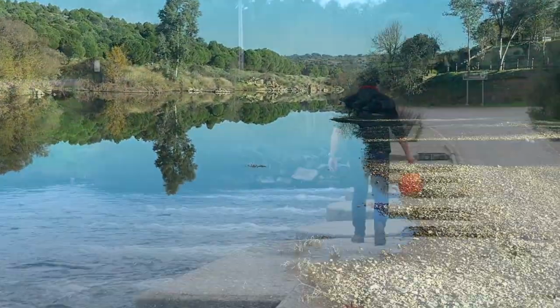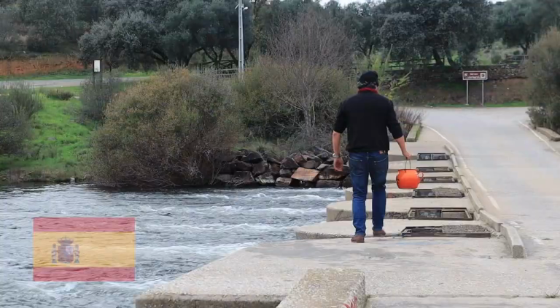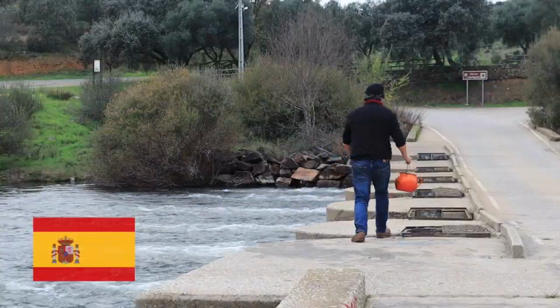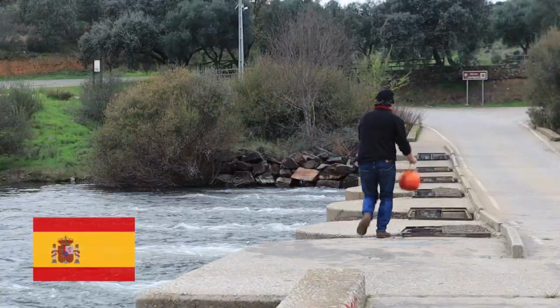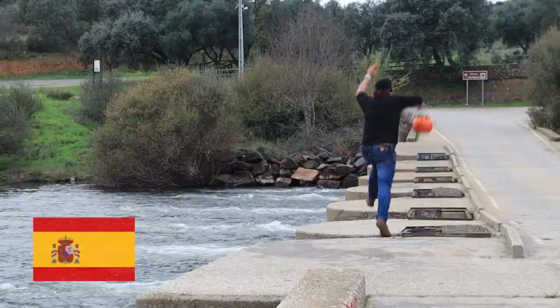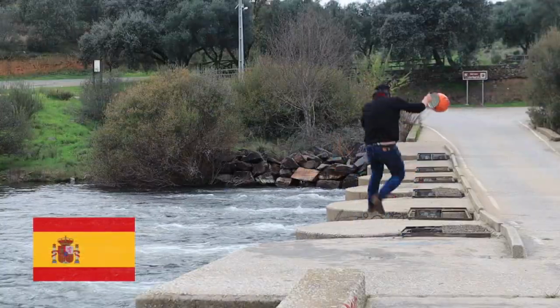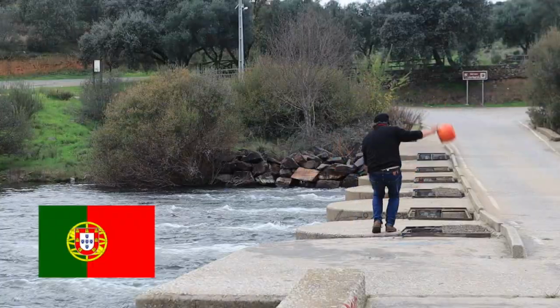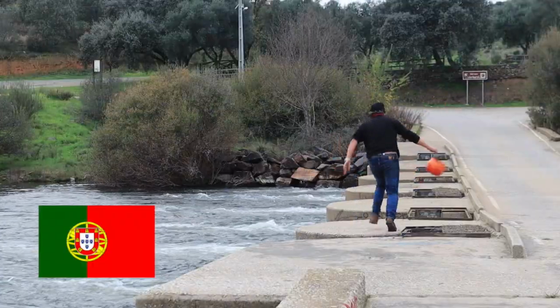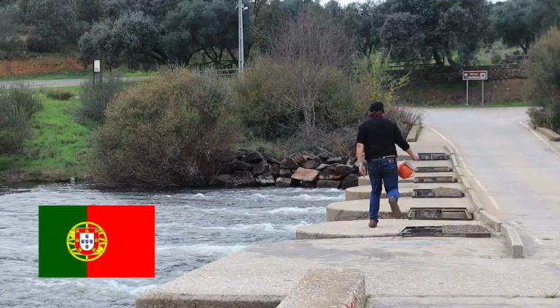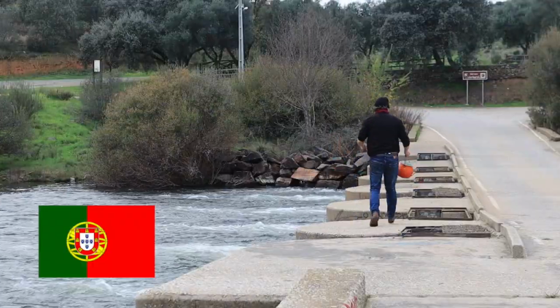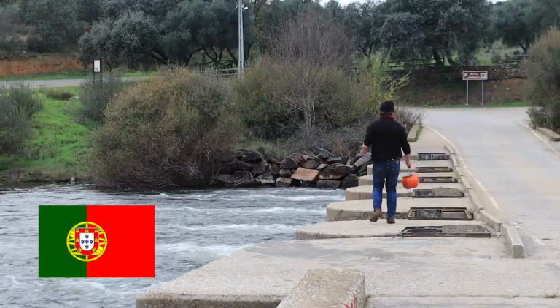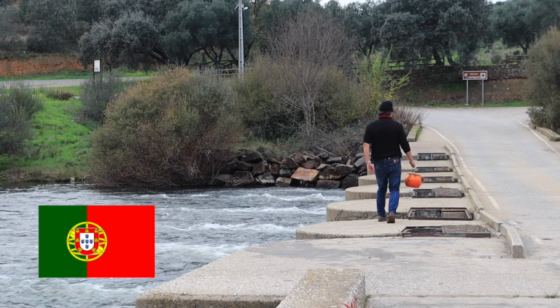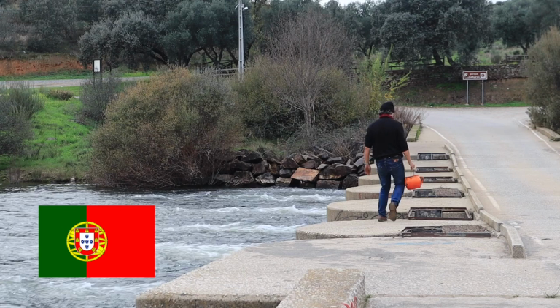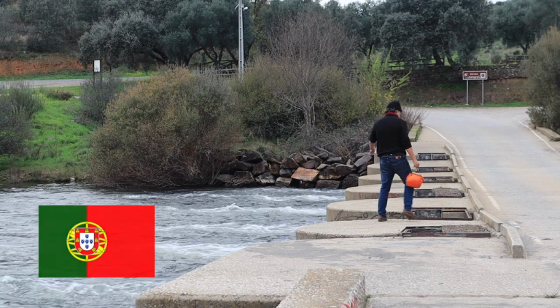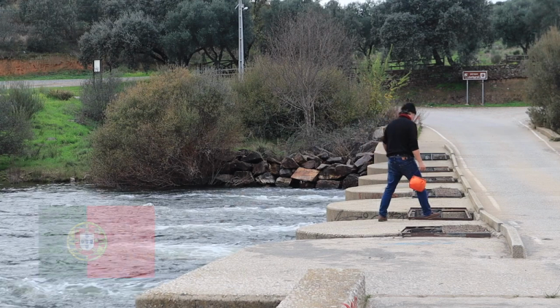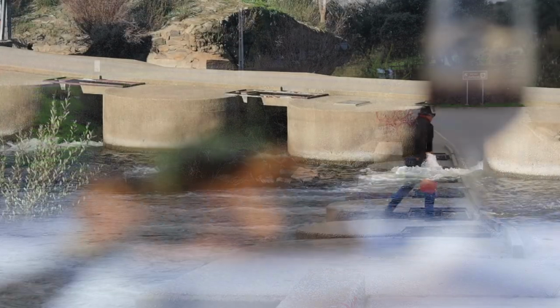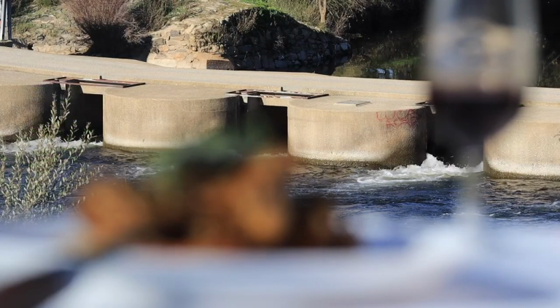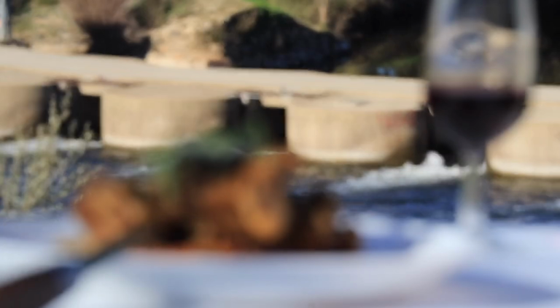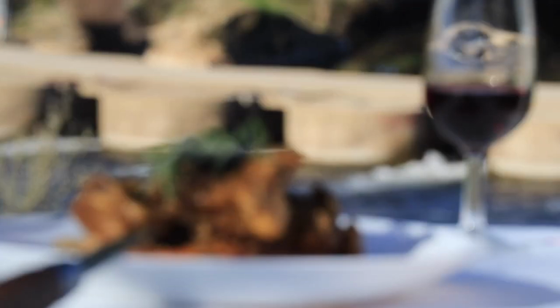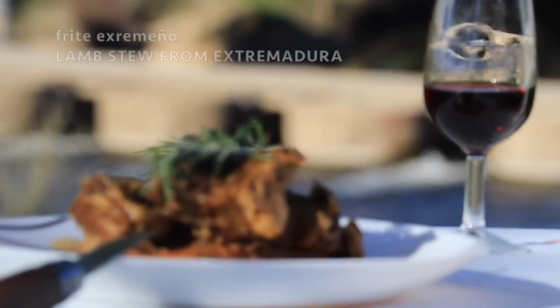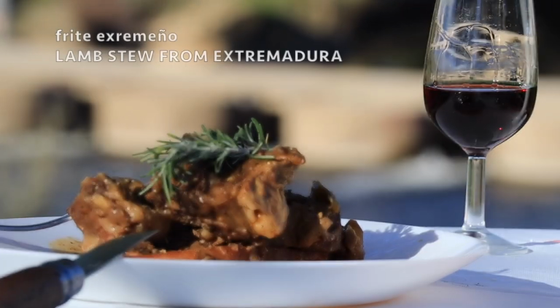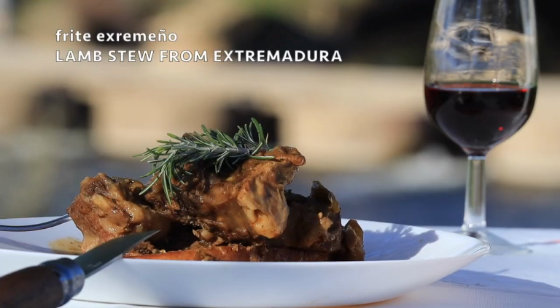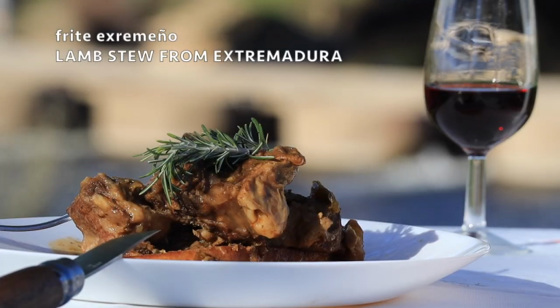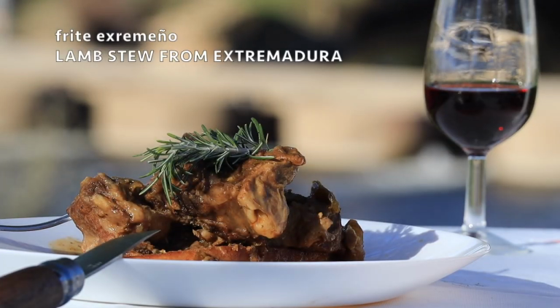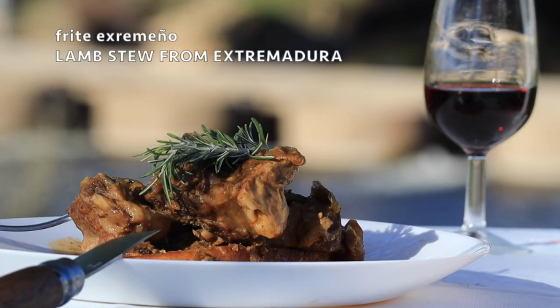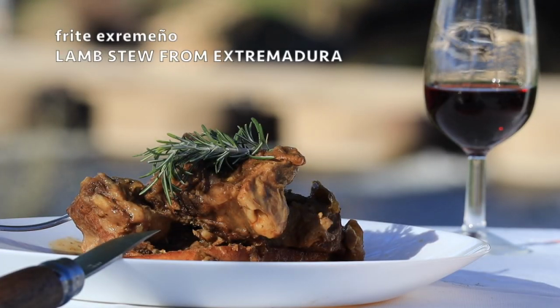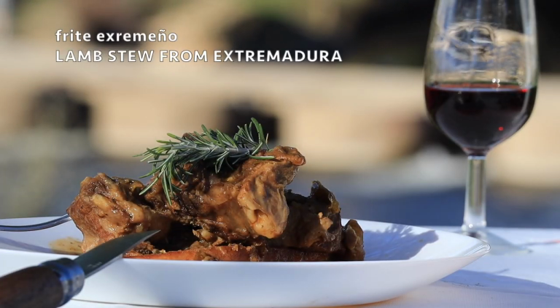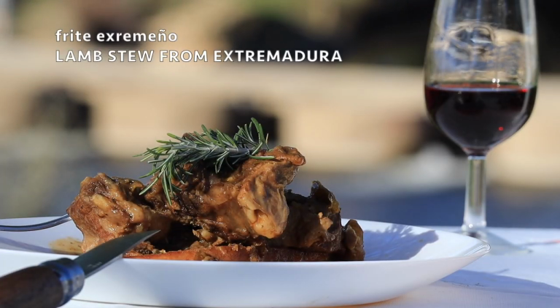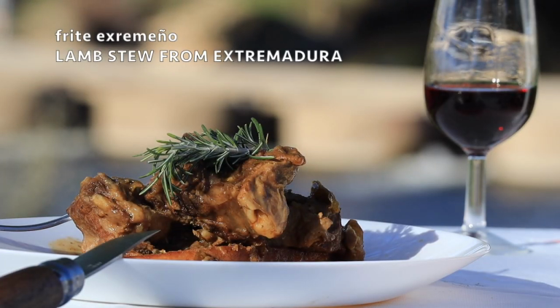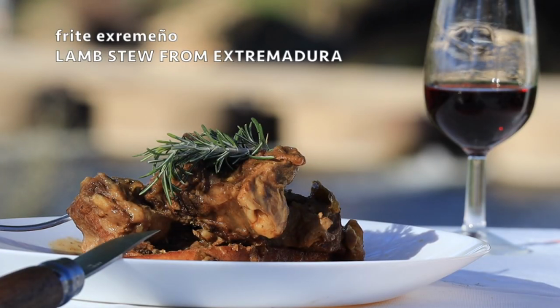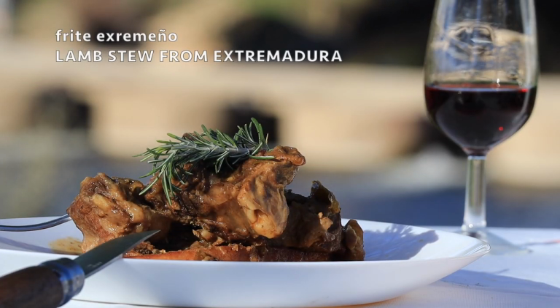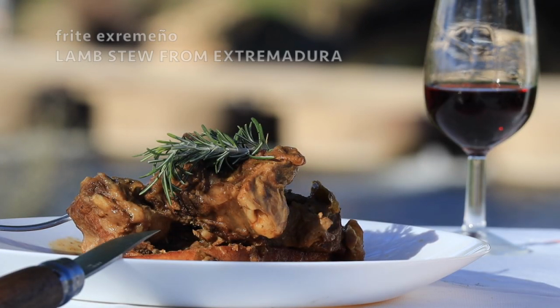And that international leap takes me an hour back in time. I'm actually here to cook this Spanish frite, the wonderful local lamb stew.